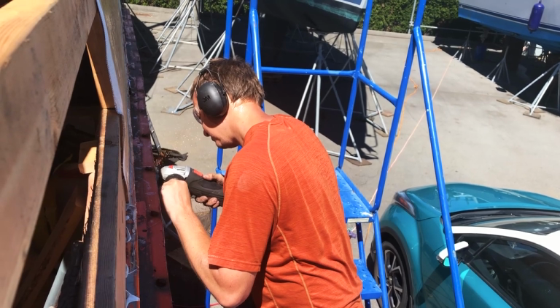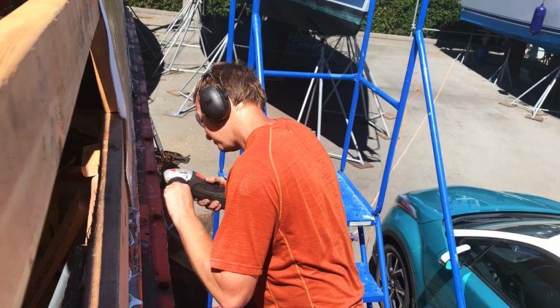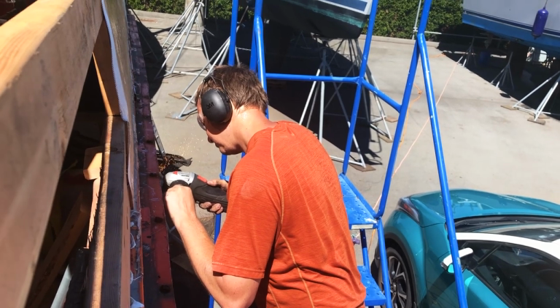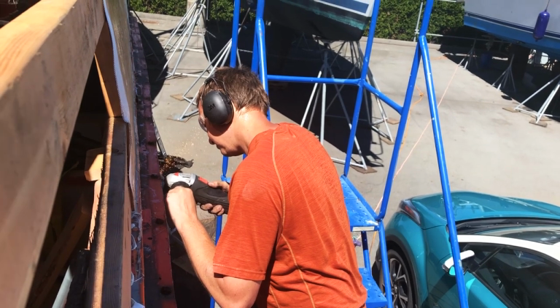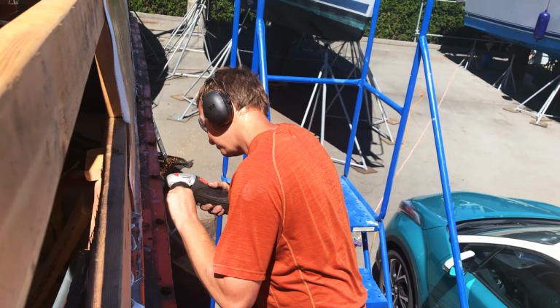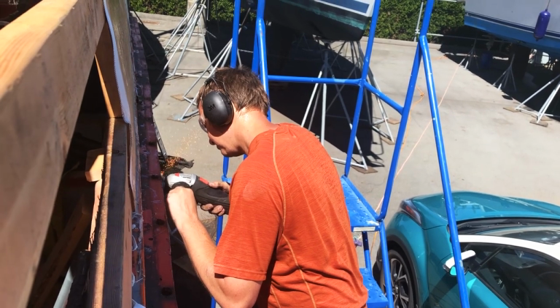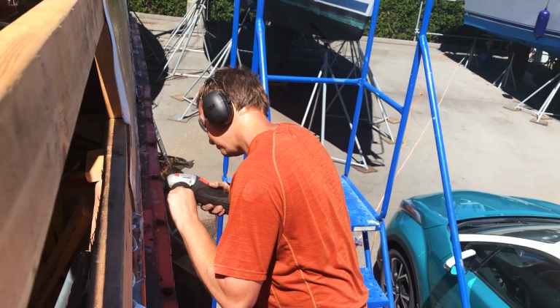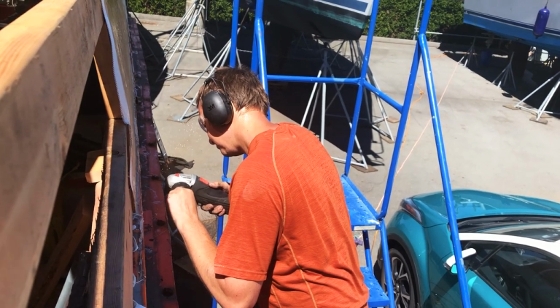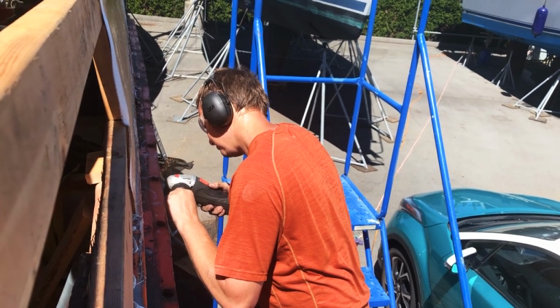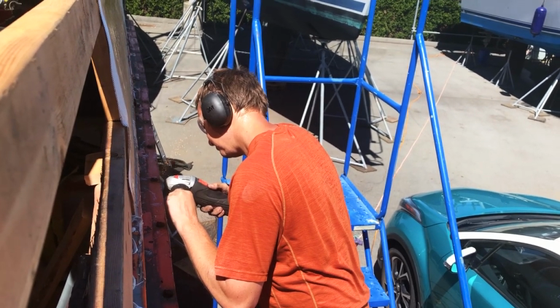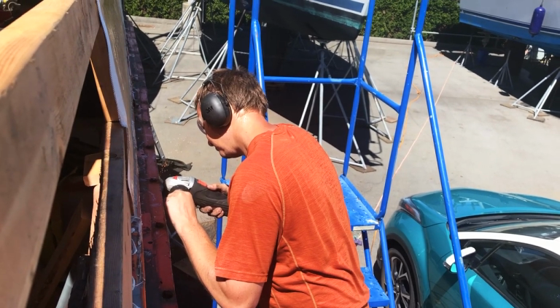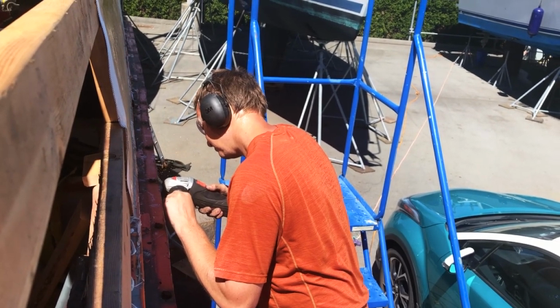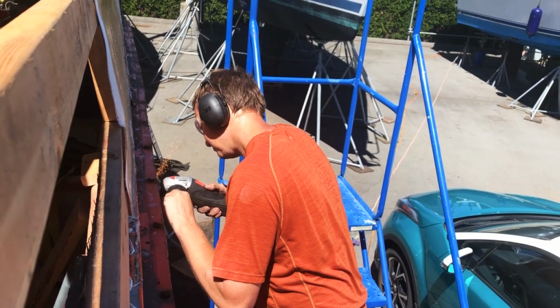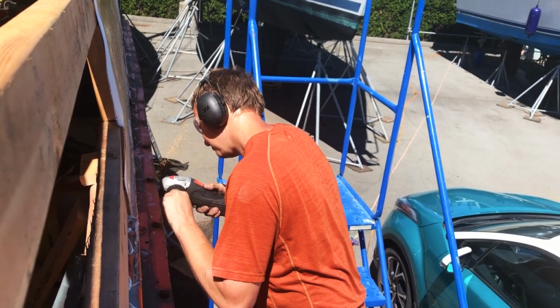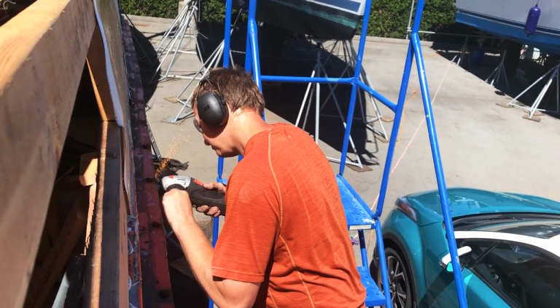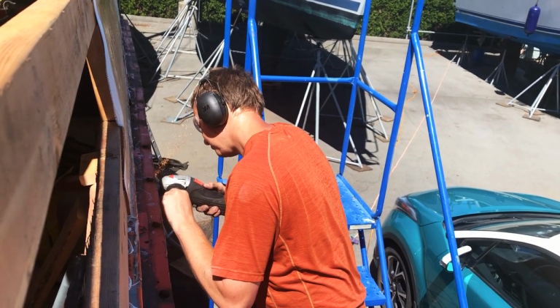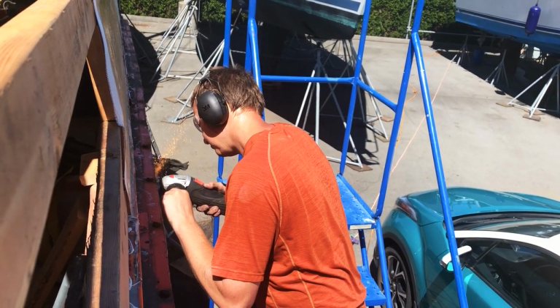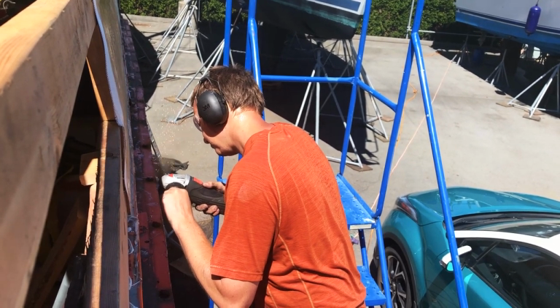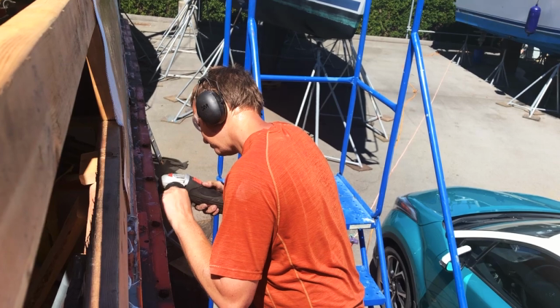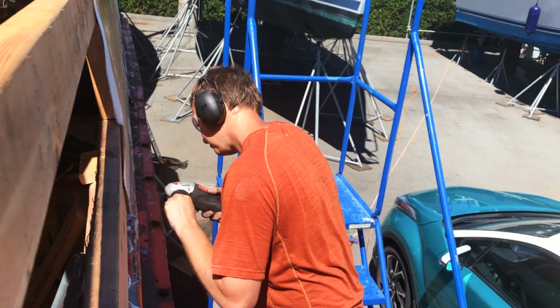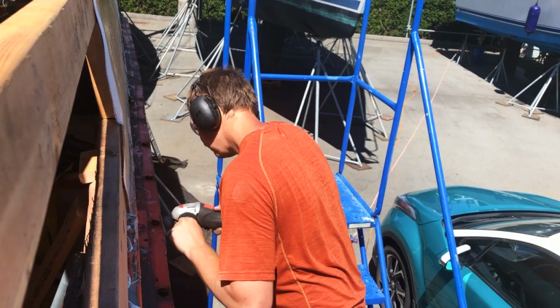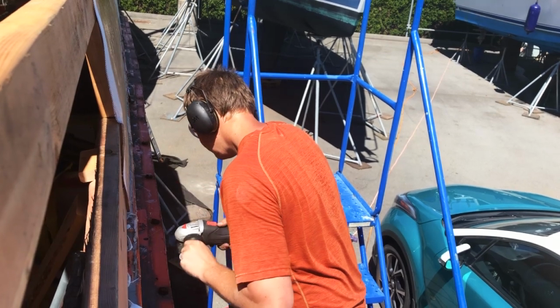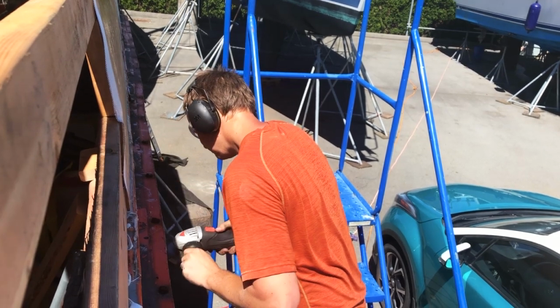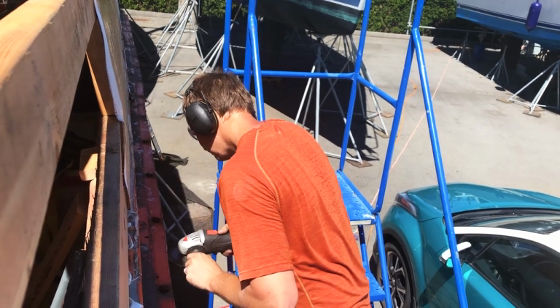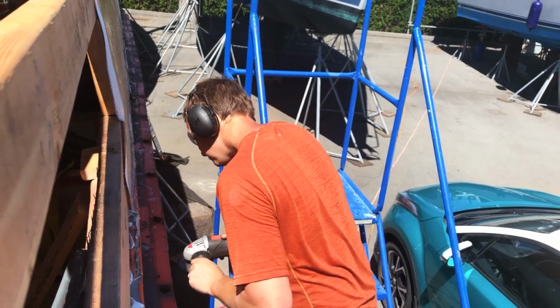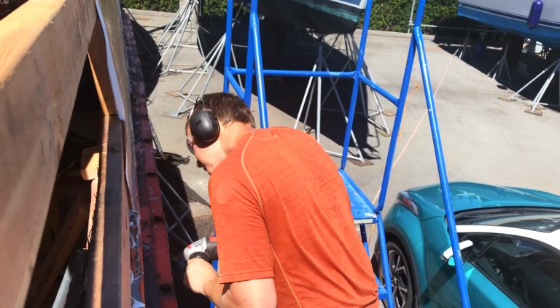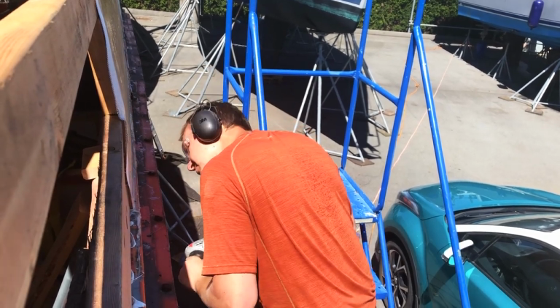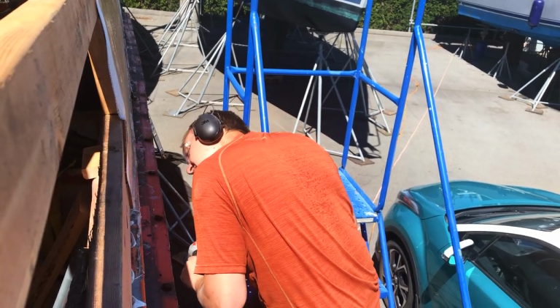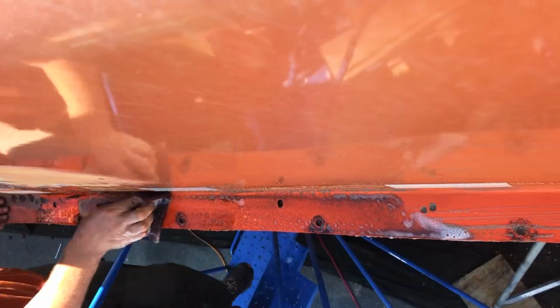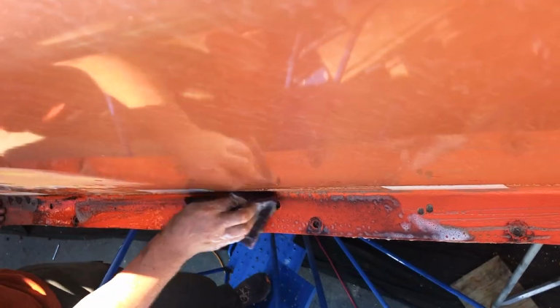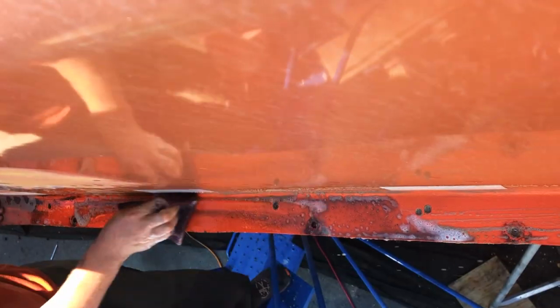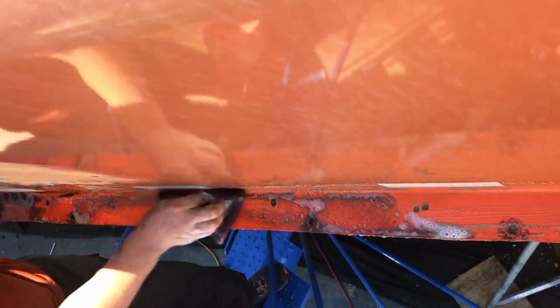As you can see, Torin had to grind them all out so we could replace dozens and dozens of bolts with the proper material.